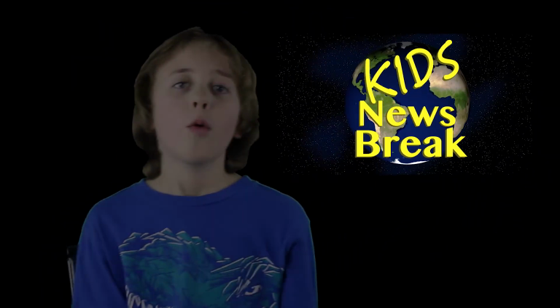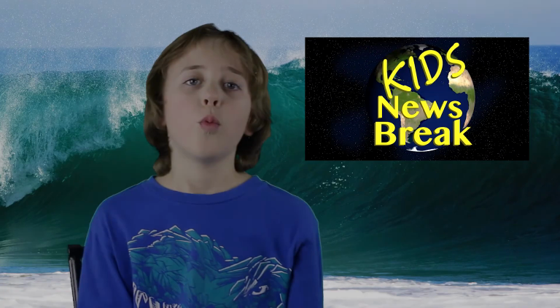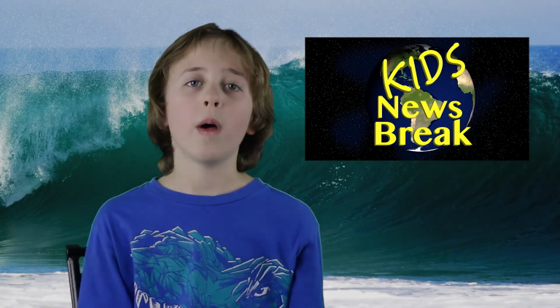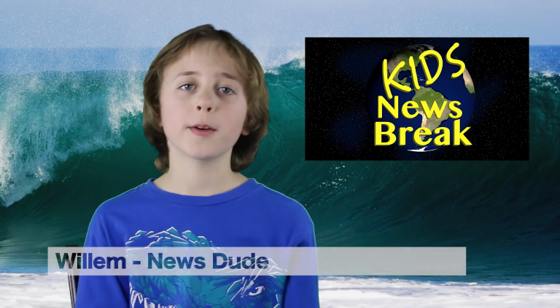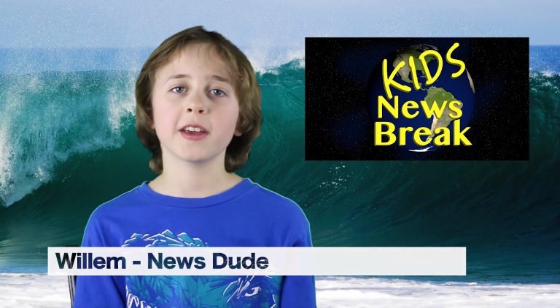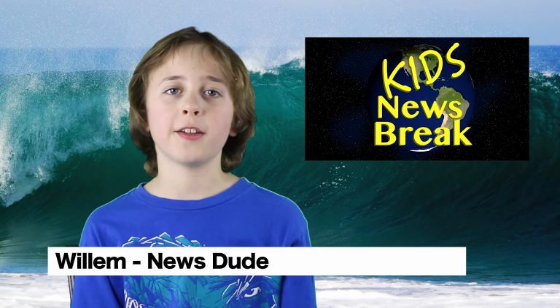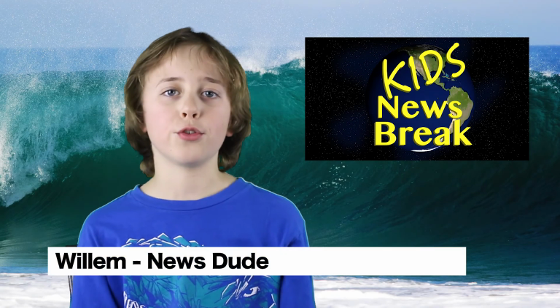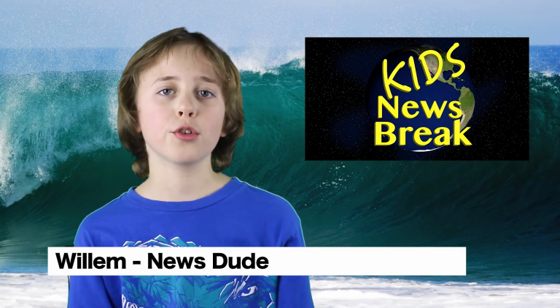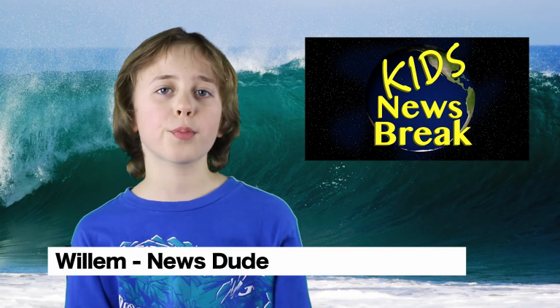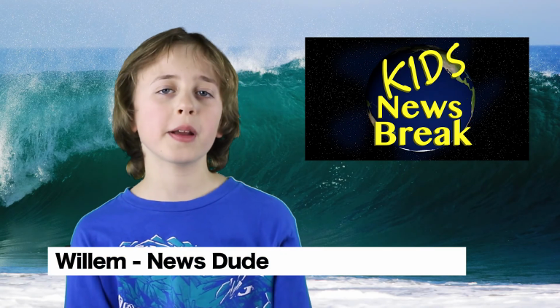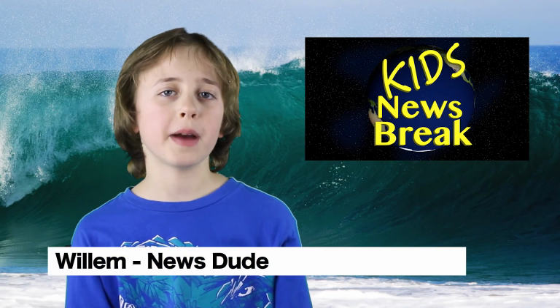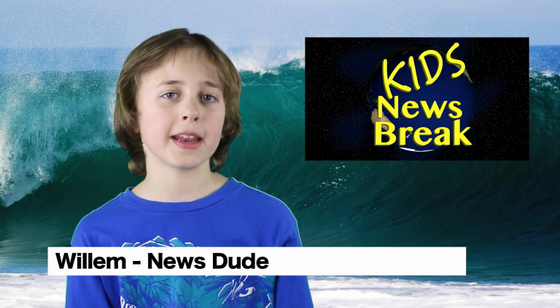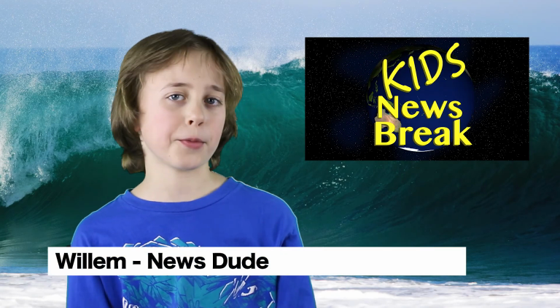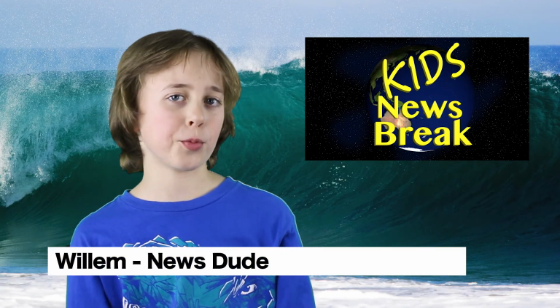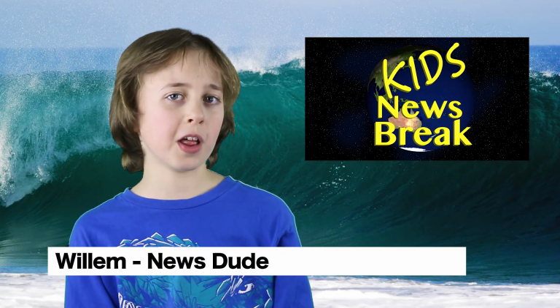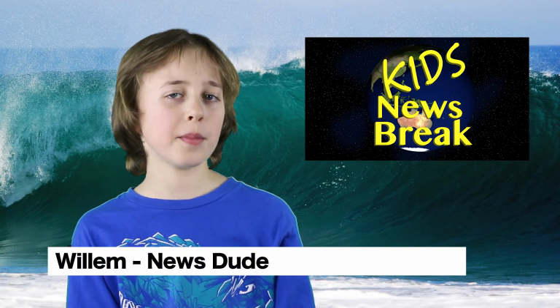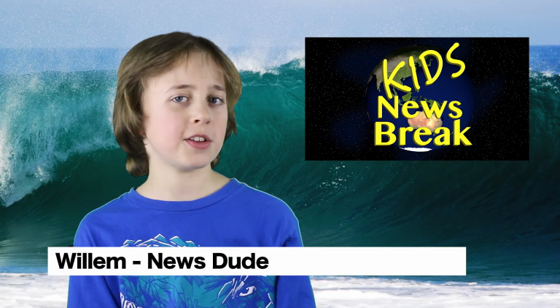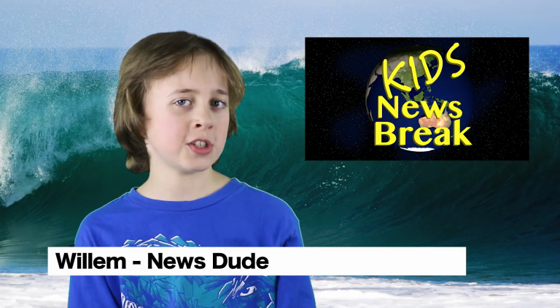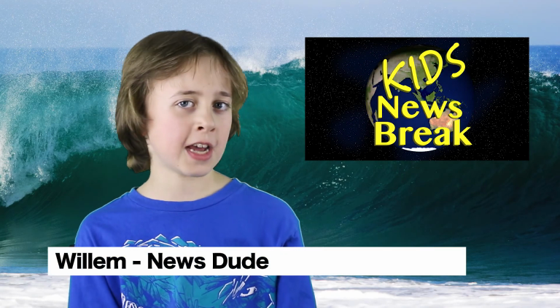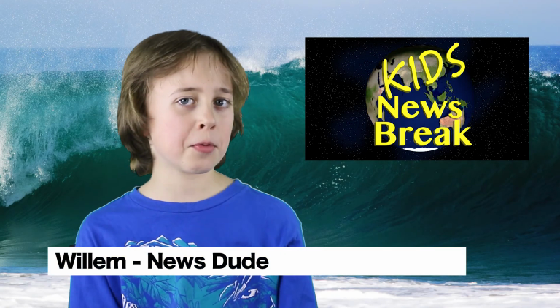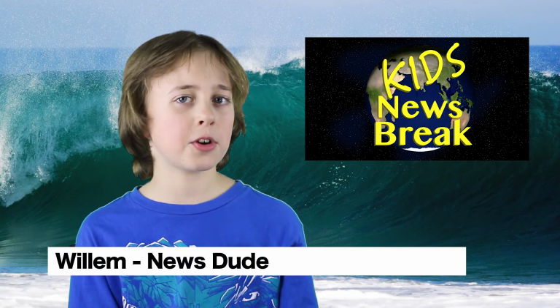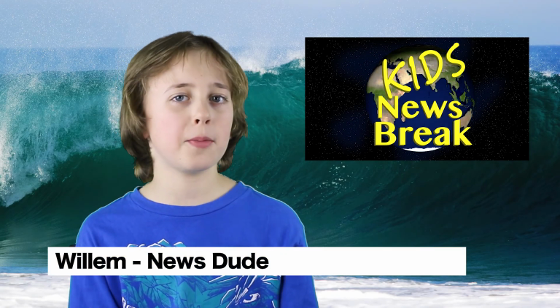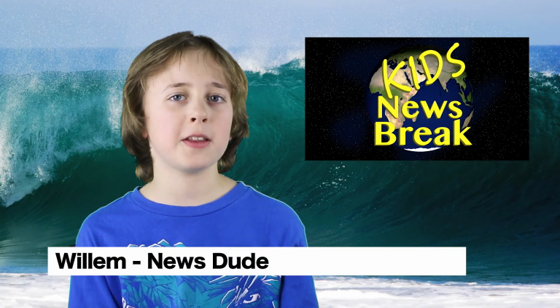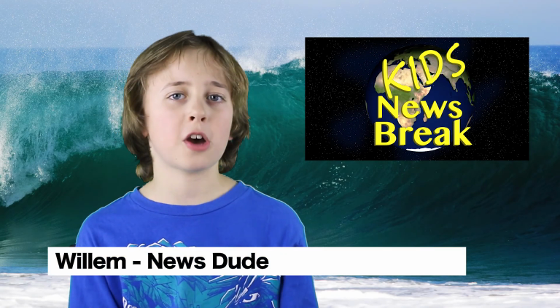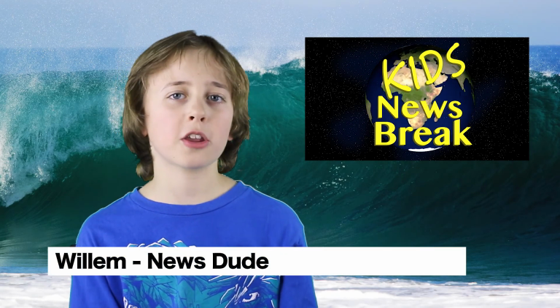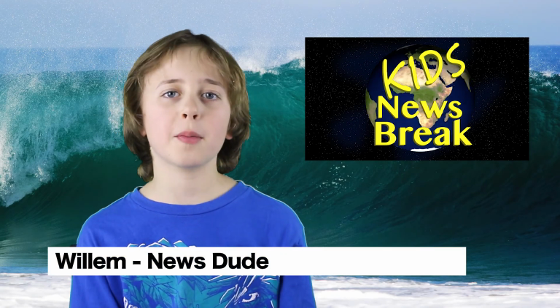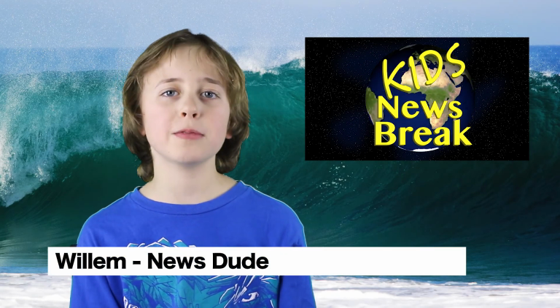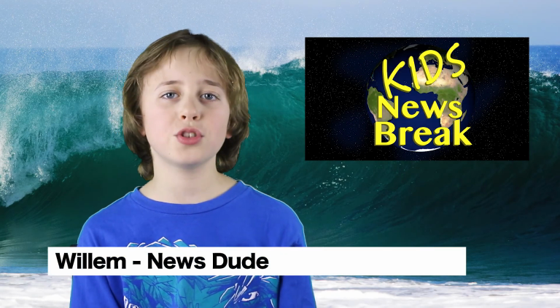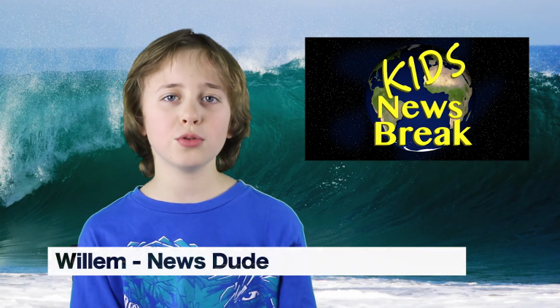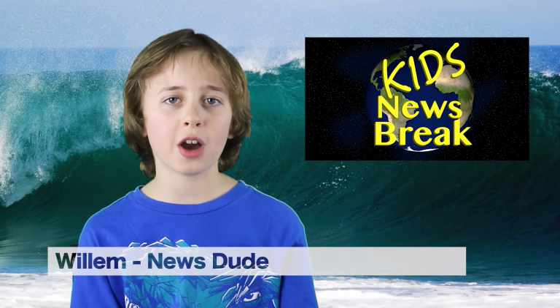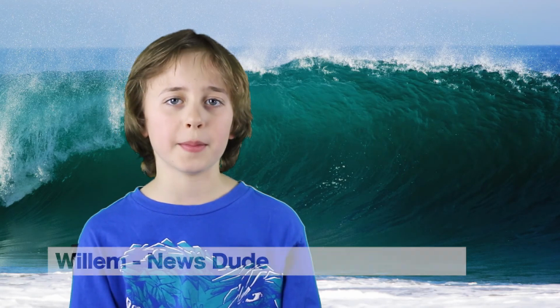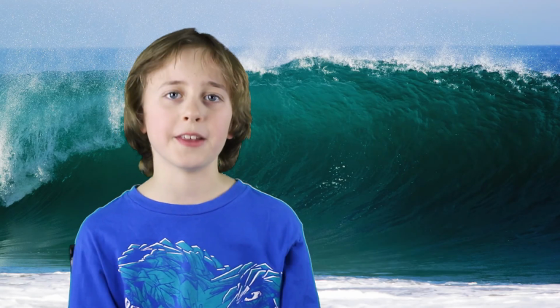Welcome to Kids Newsbreak. My name is Willem and today we're going to be talking about tsunamis.